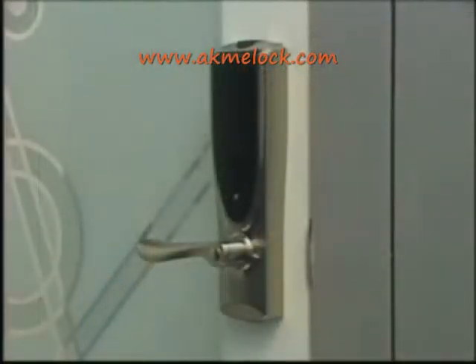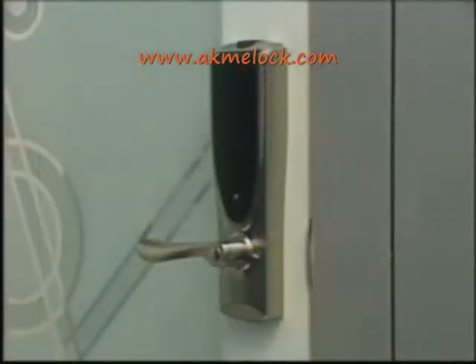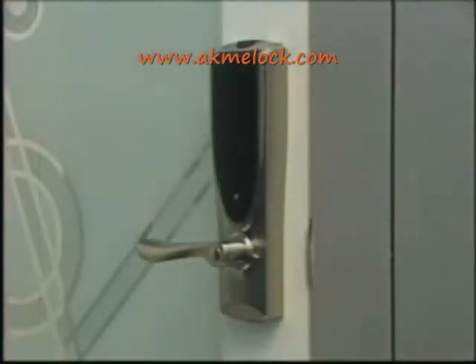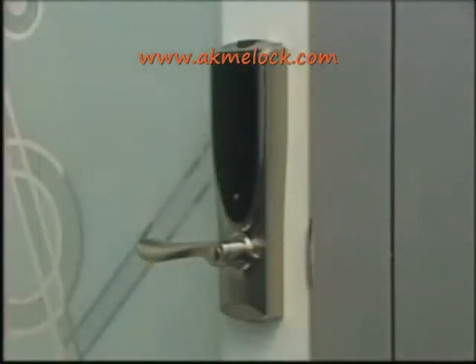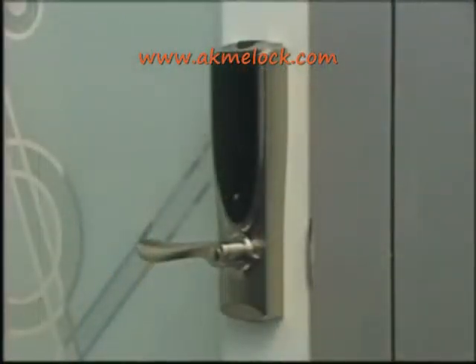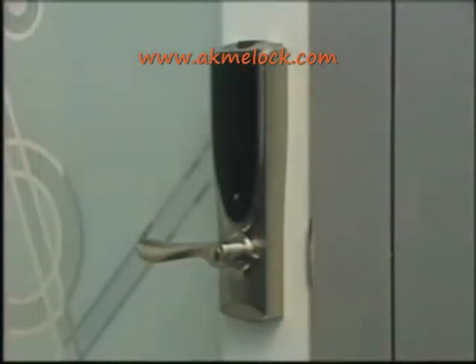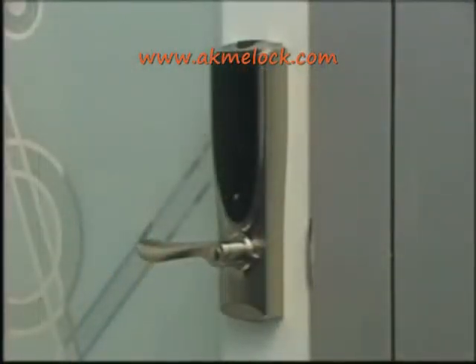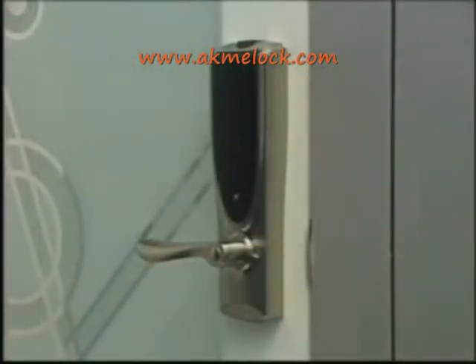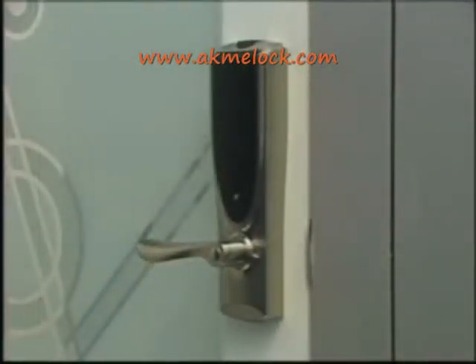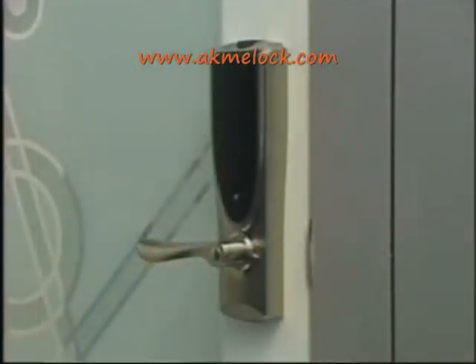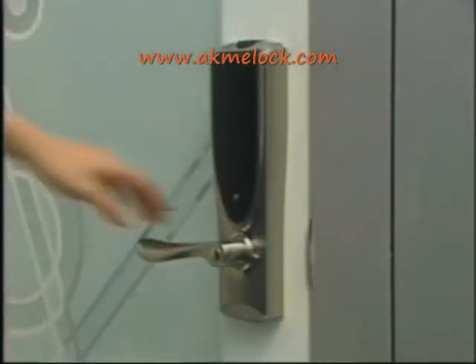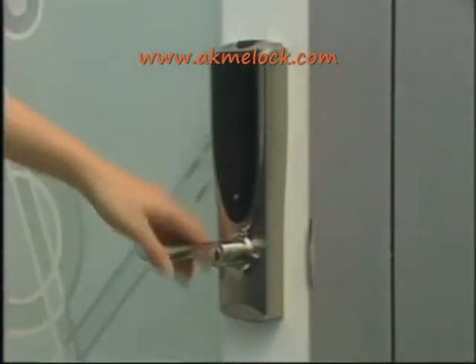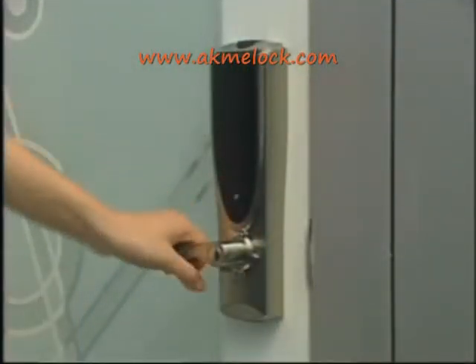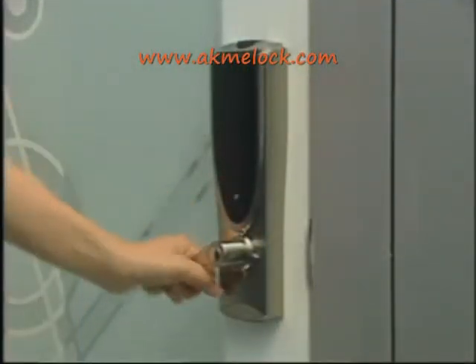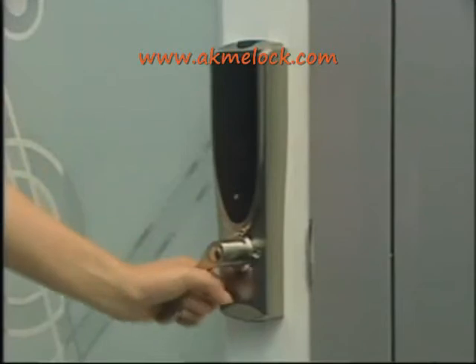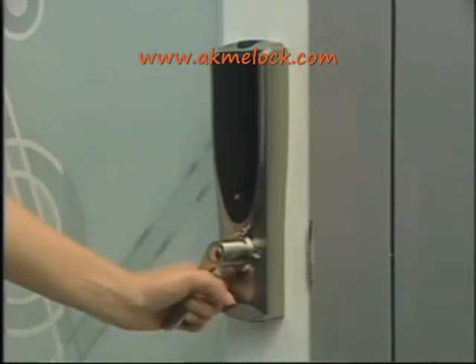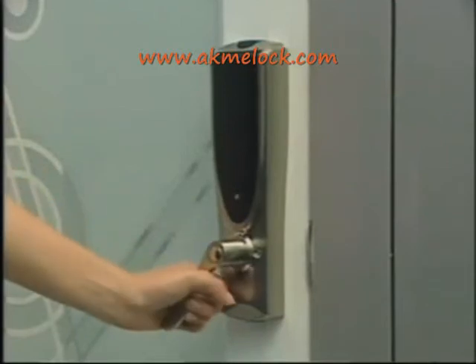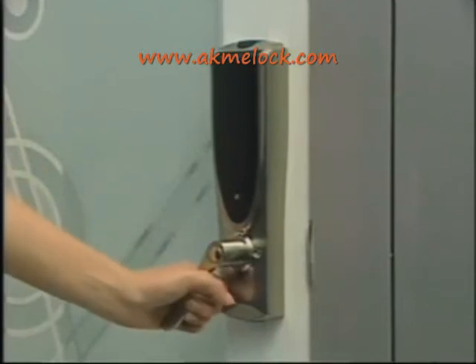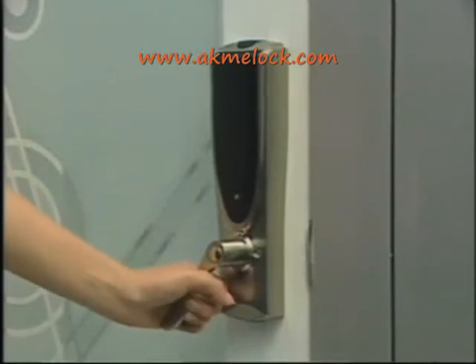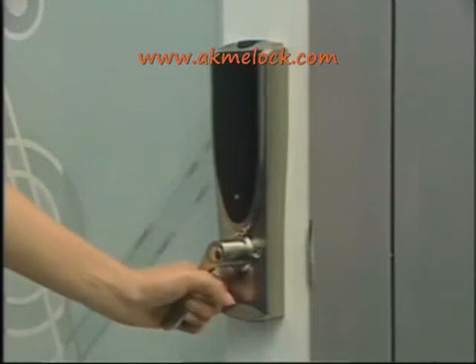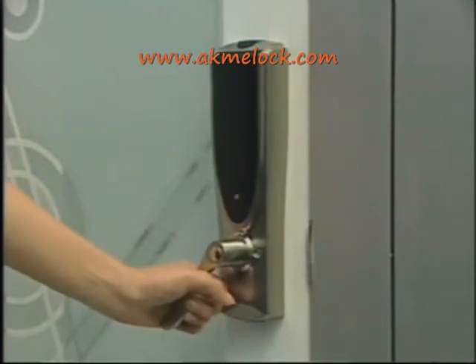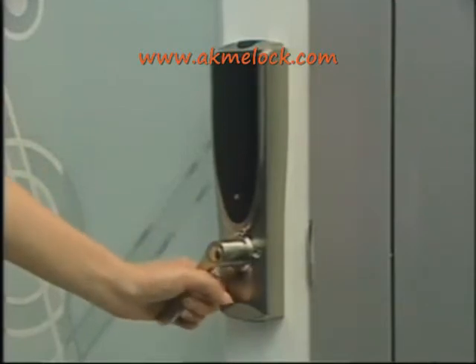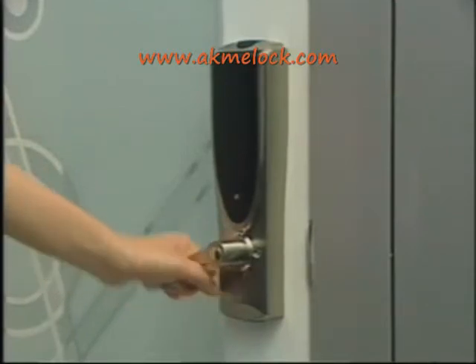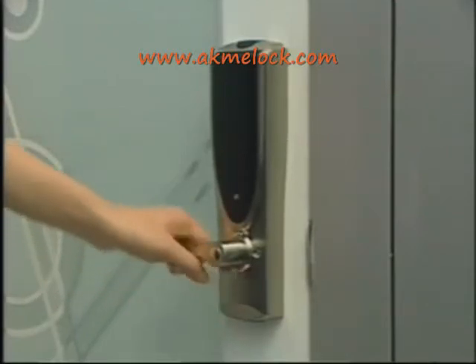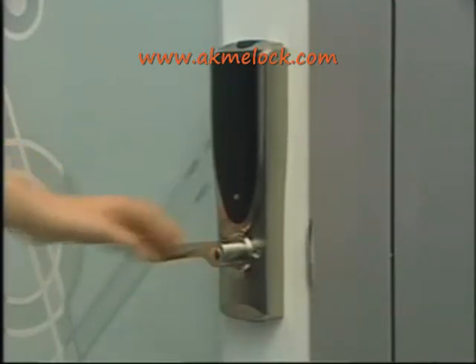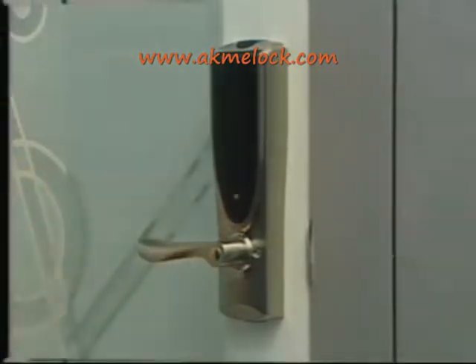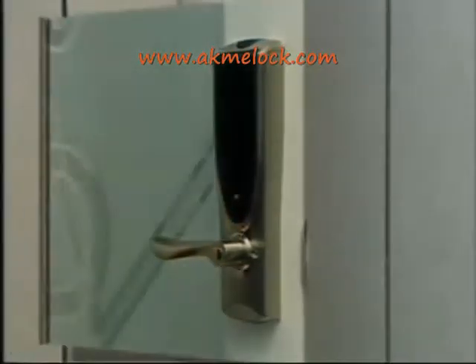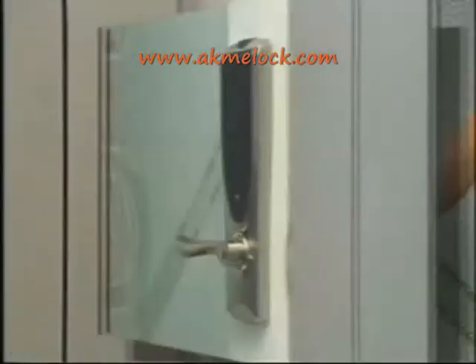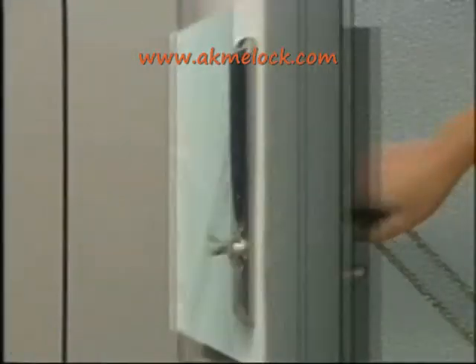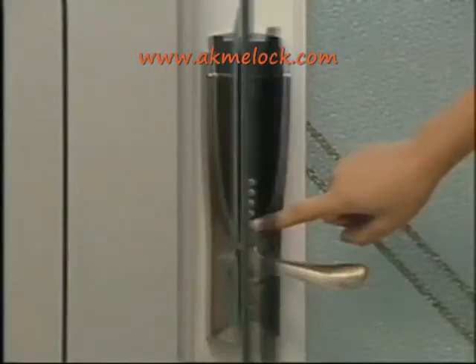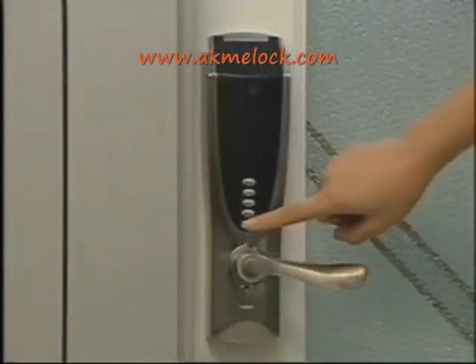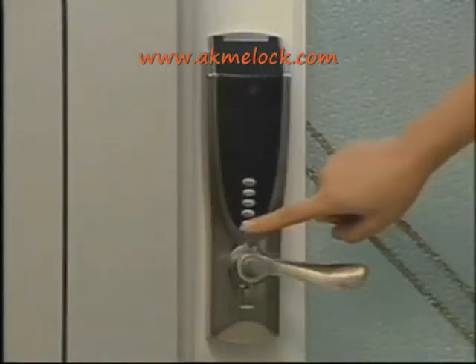If you want to cancel this mode, just turn the inner handle and press the power on button after a prompt sound is heard.